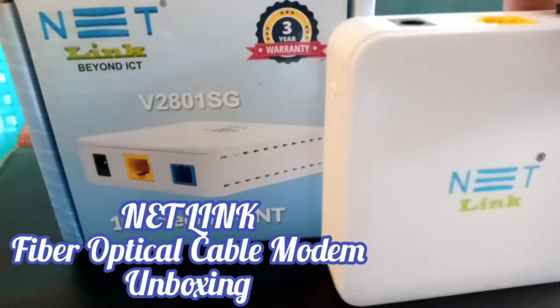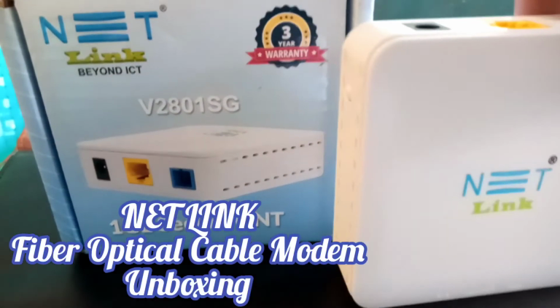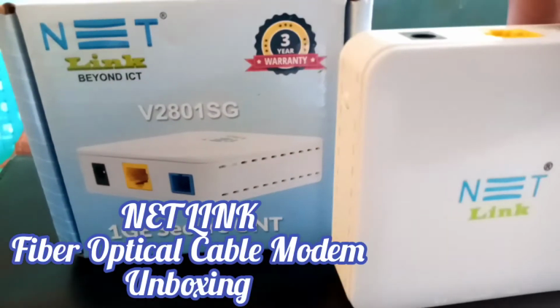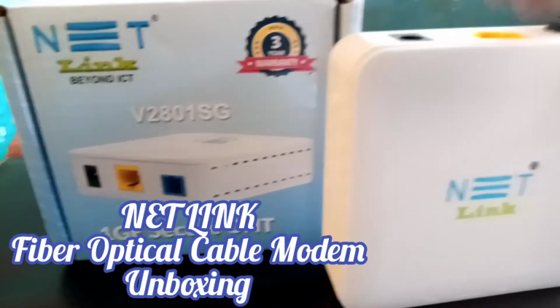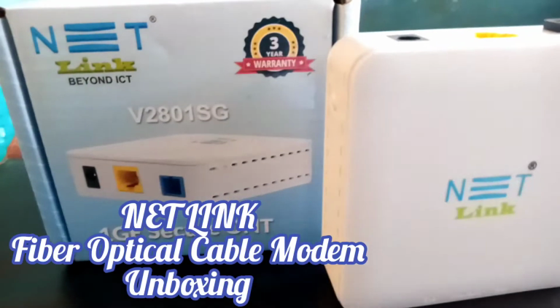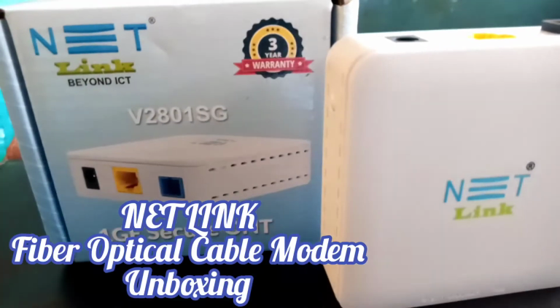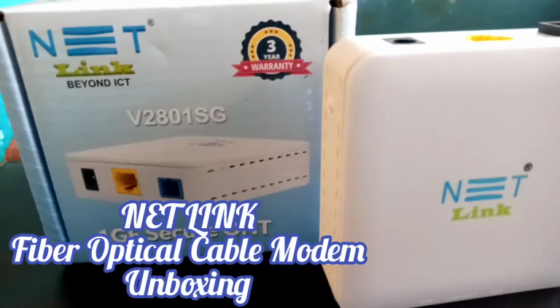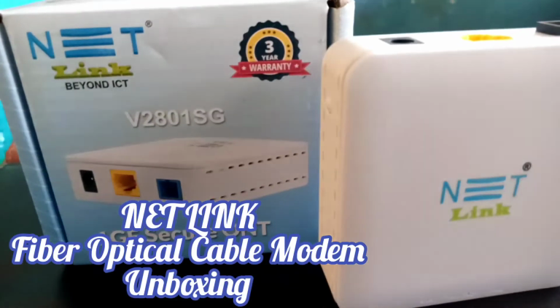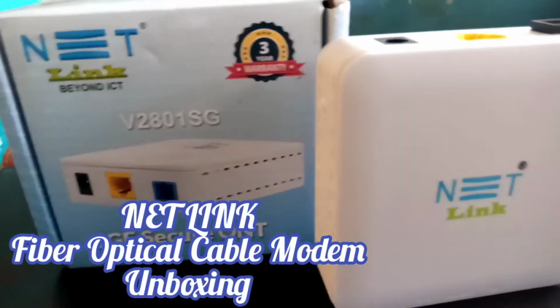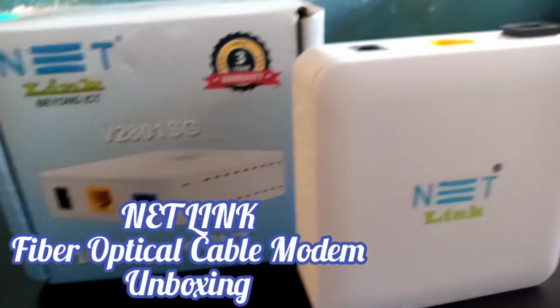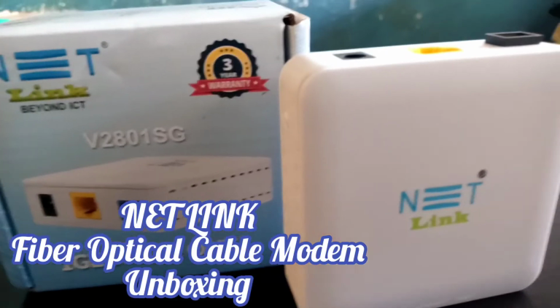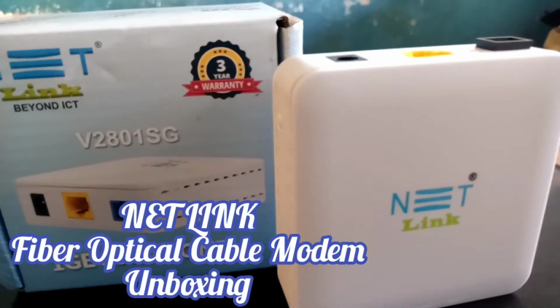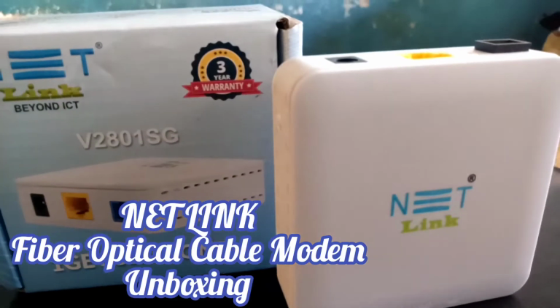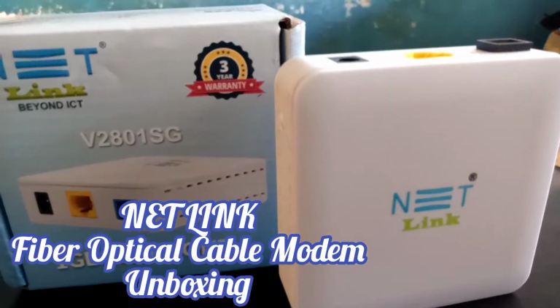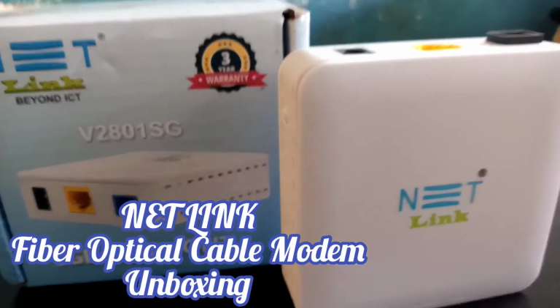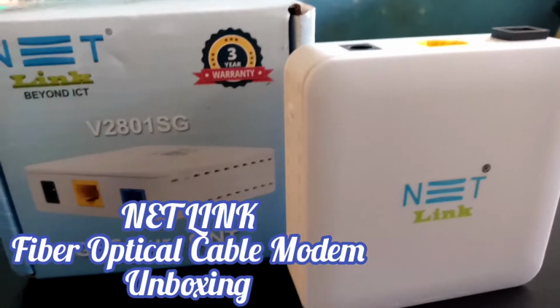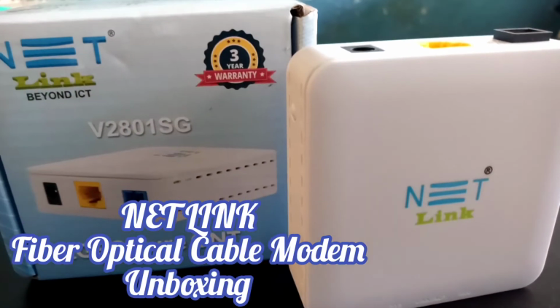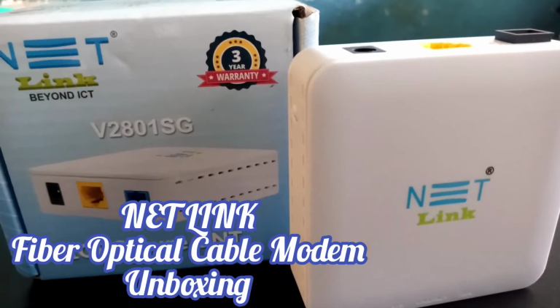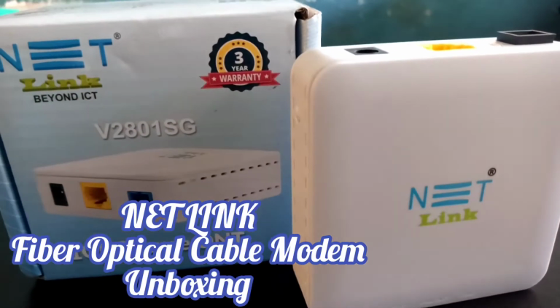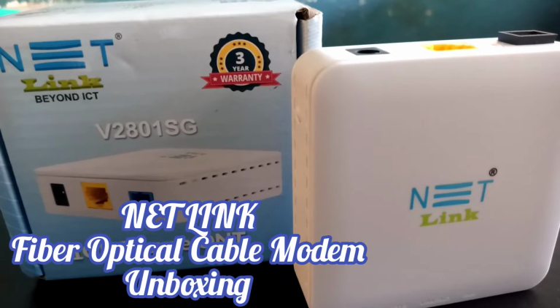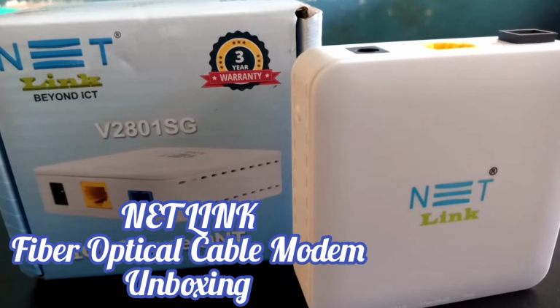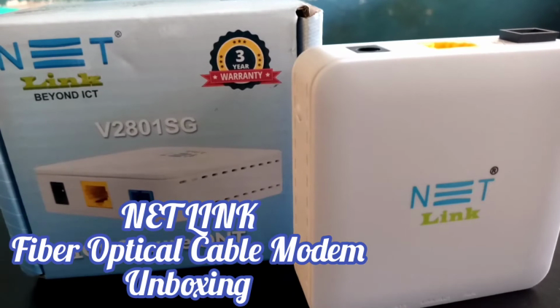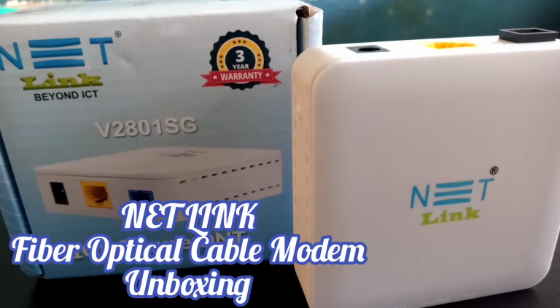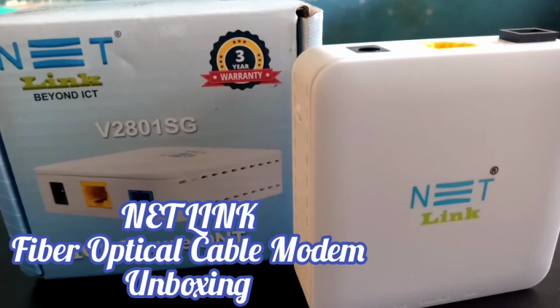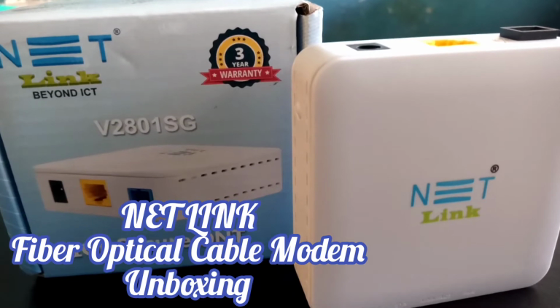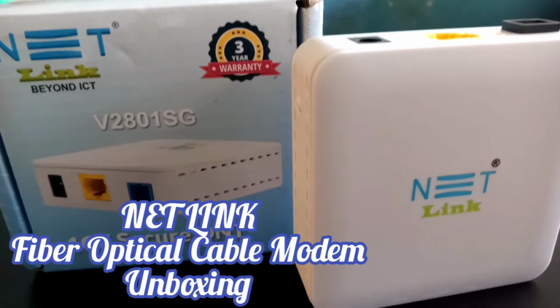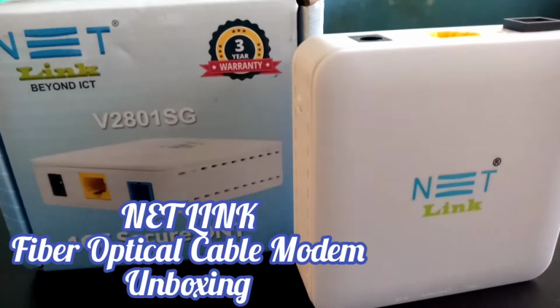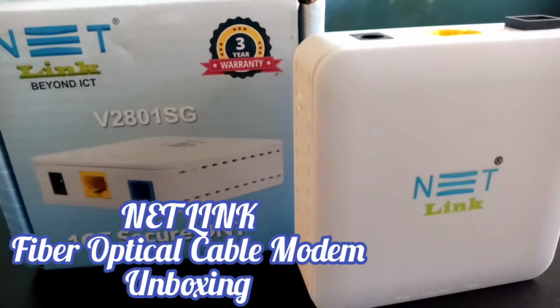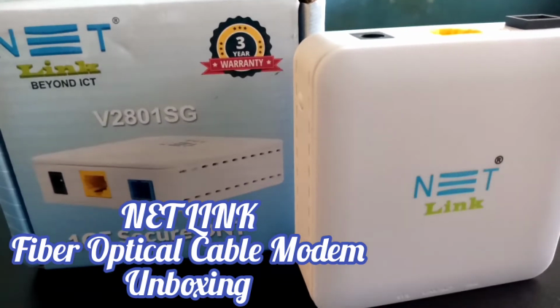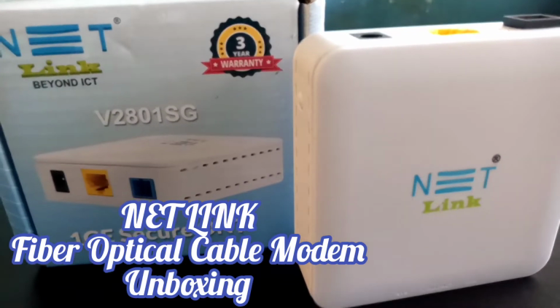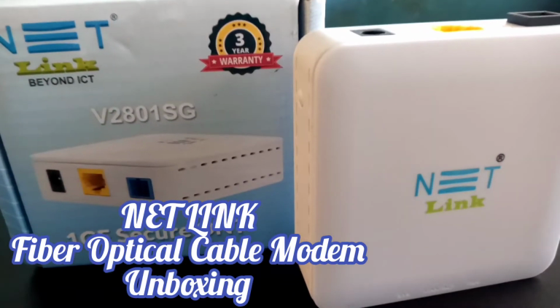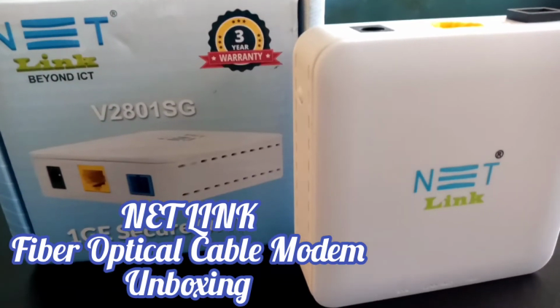Welcome to TakeCookies. I am going to show you the Netlick Optical Piper Cable Mod unboxing video. Let's go to the video.